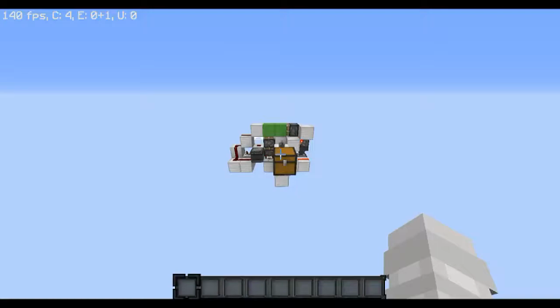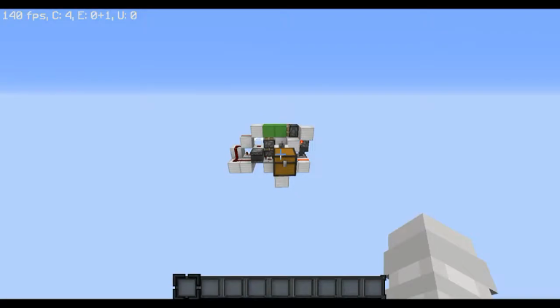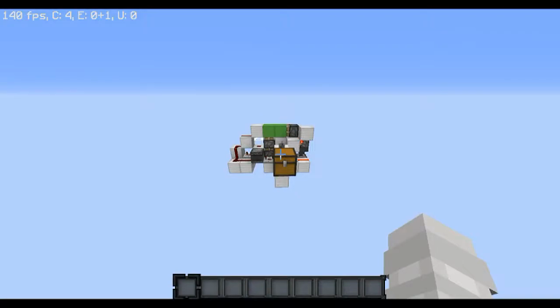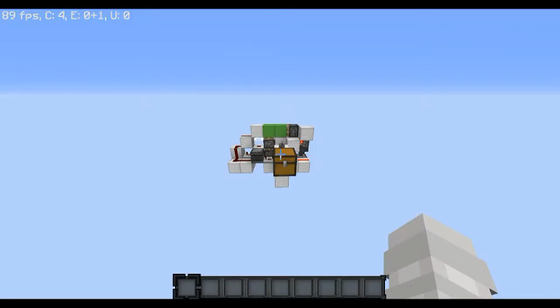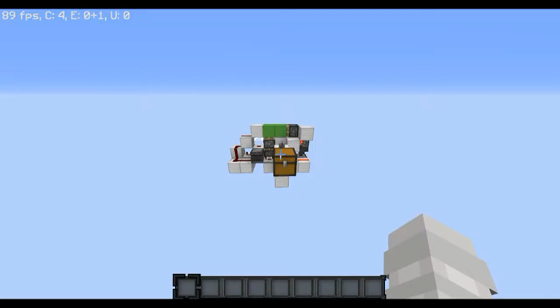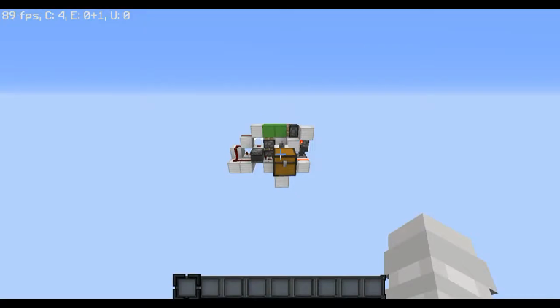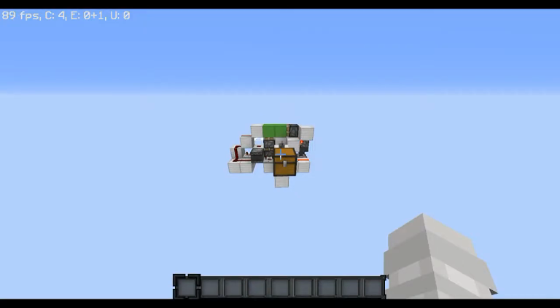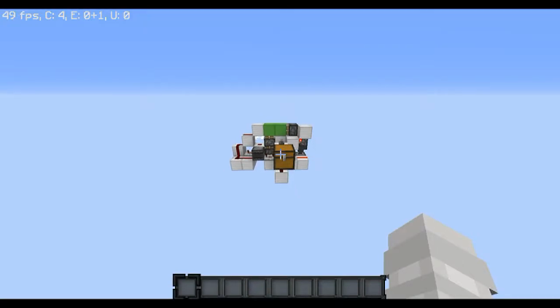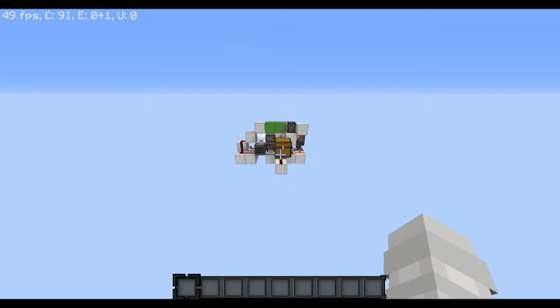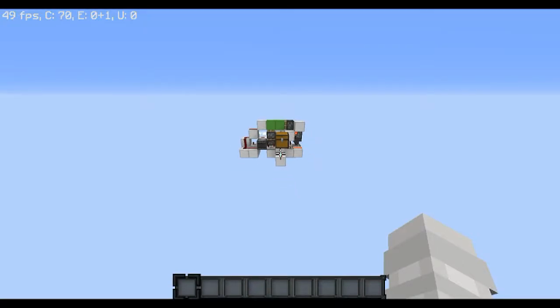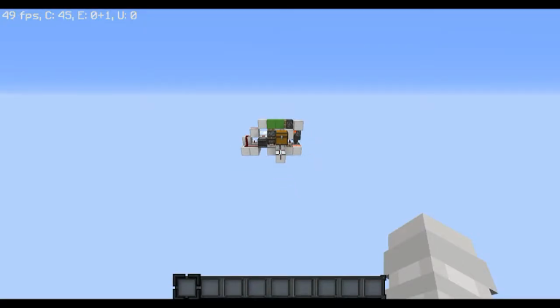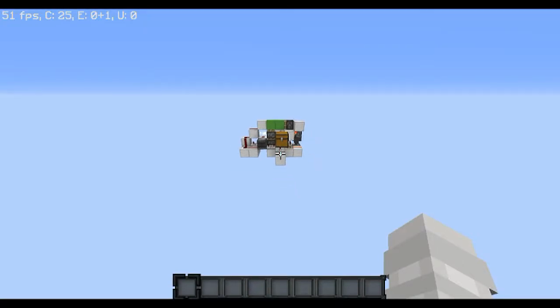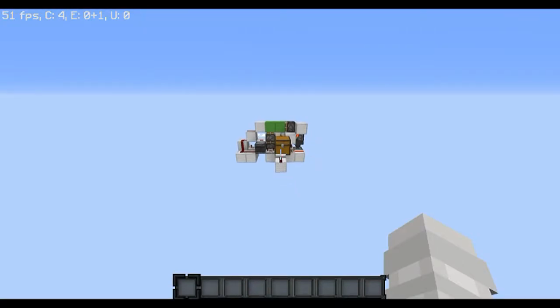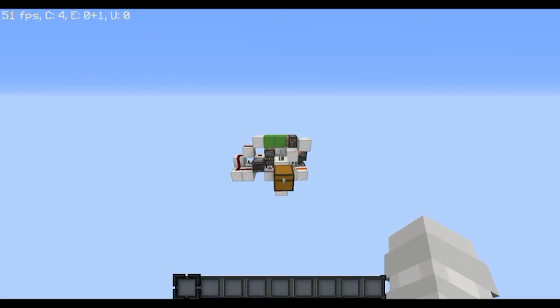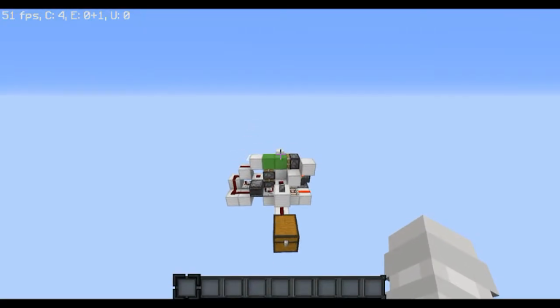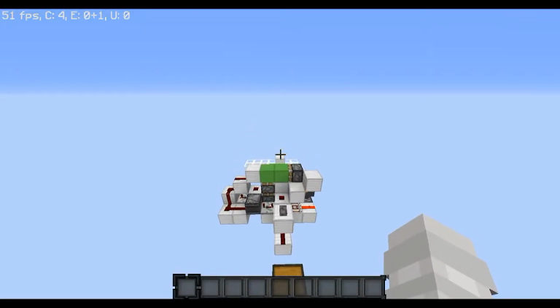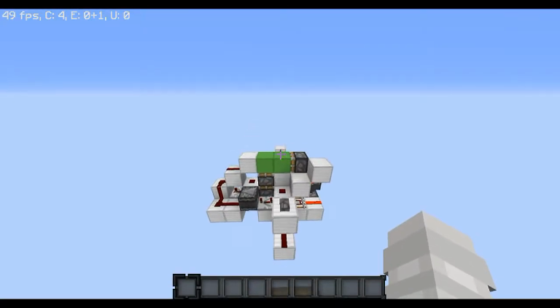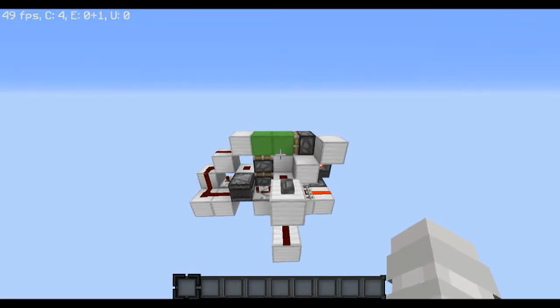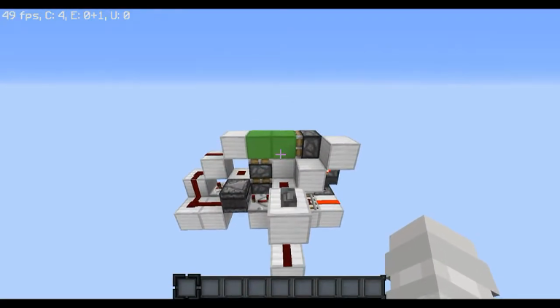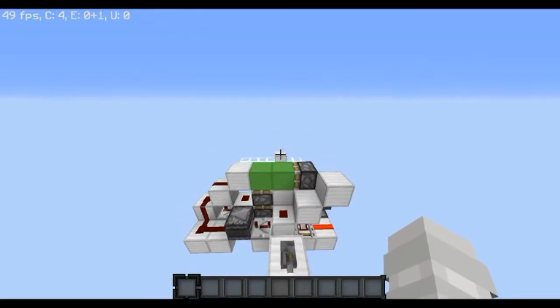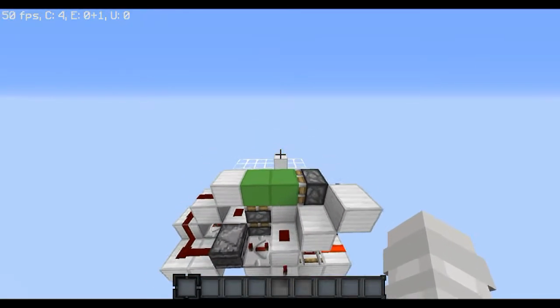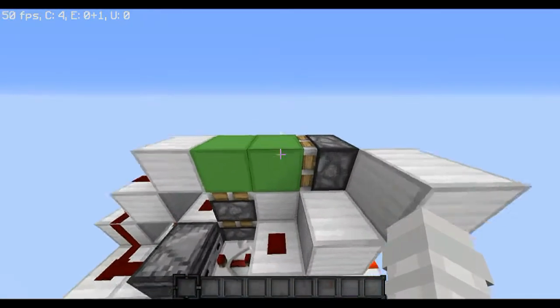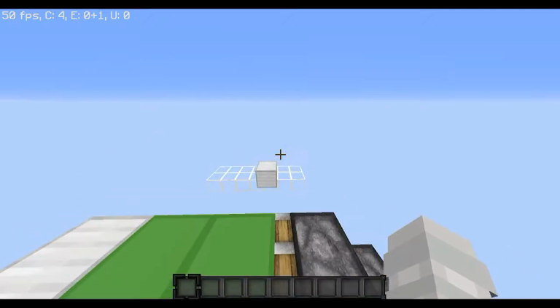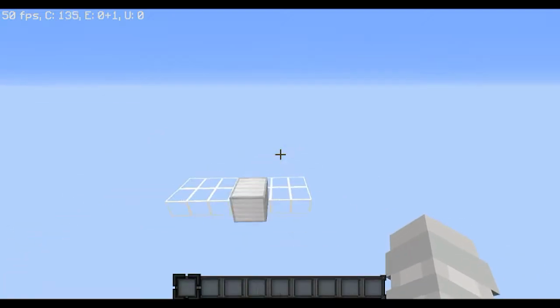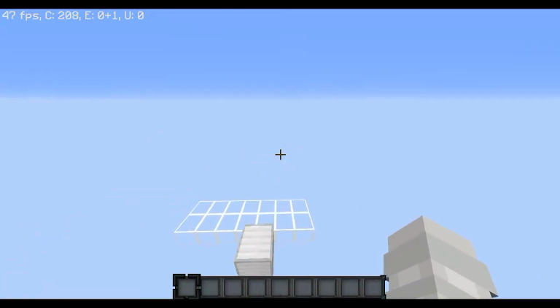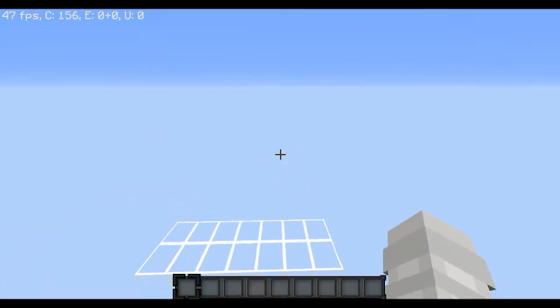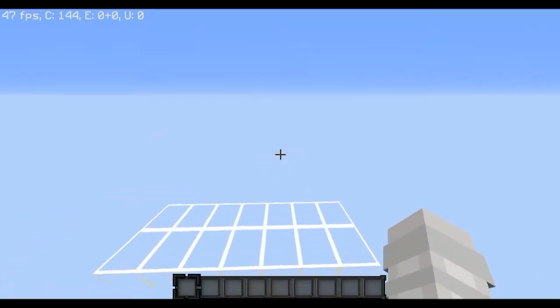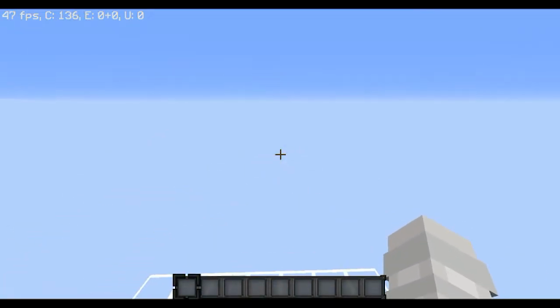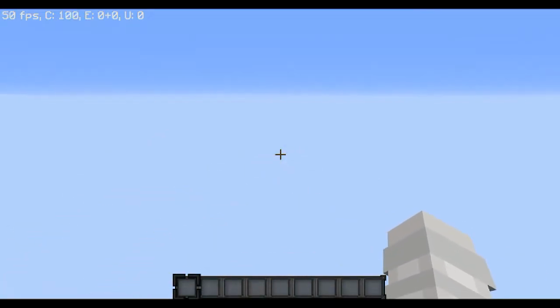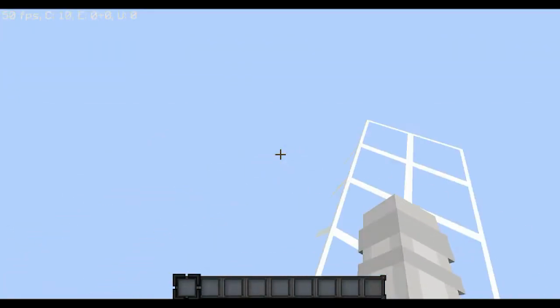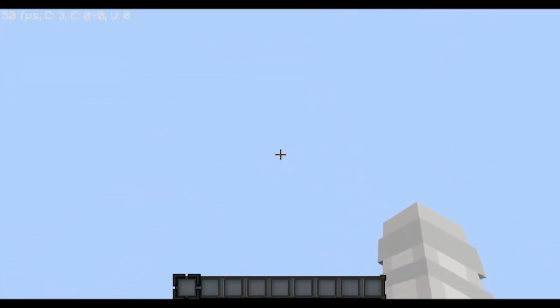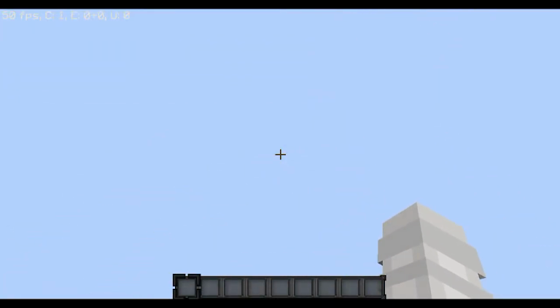Hey guys, what's going on? It's me, Weefies, and today I'm going to be showing you some double piston extender 3x3 piston door mechanics.